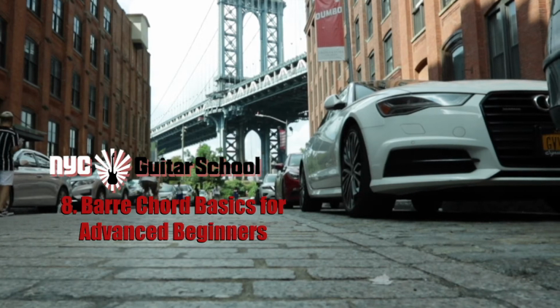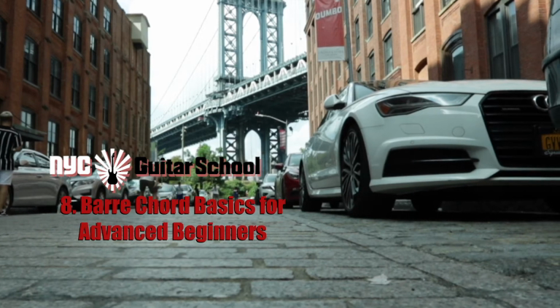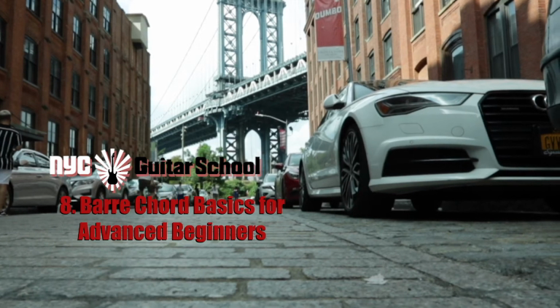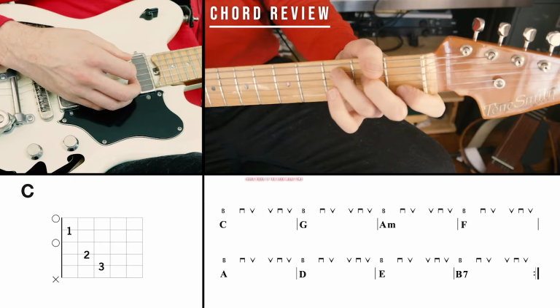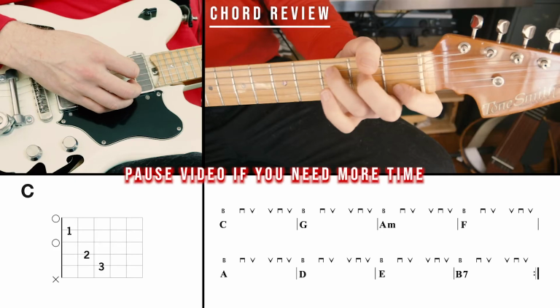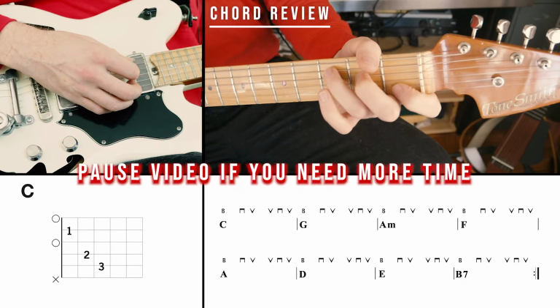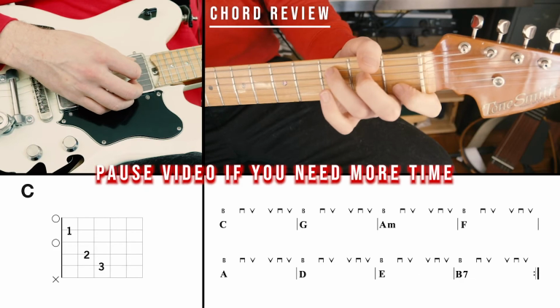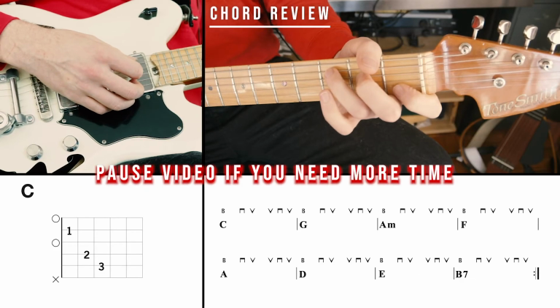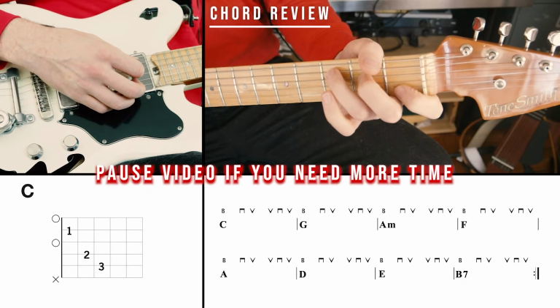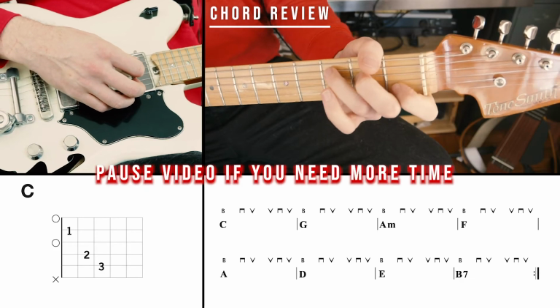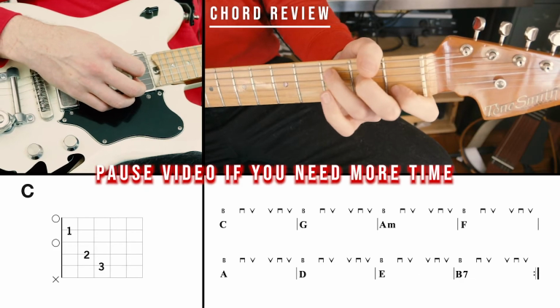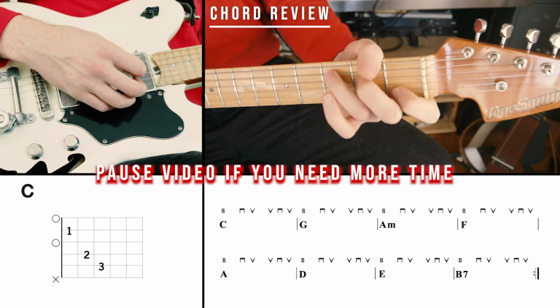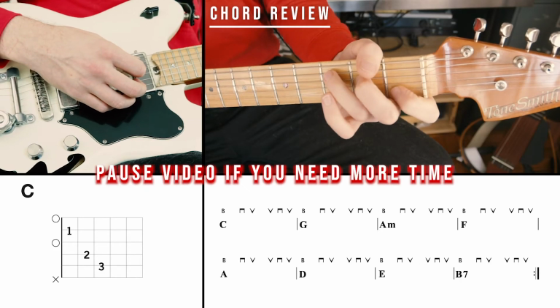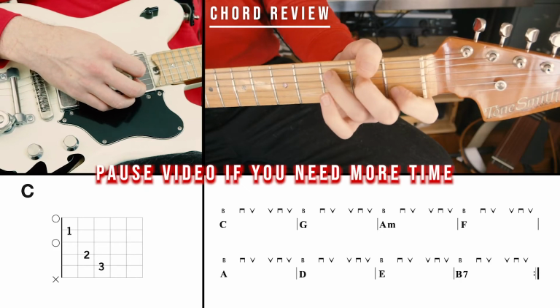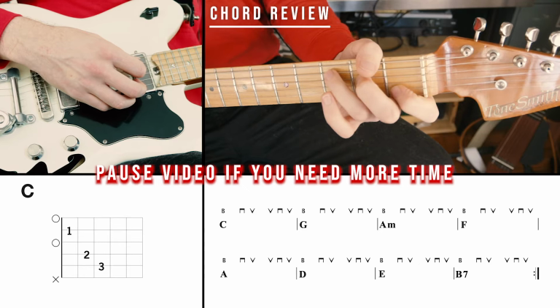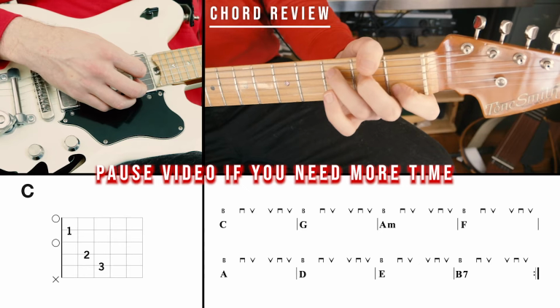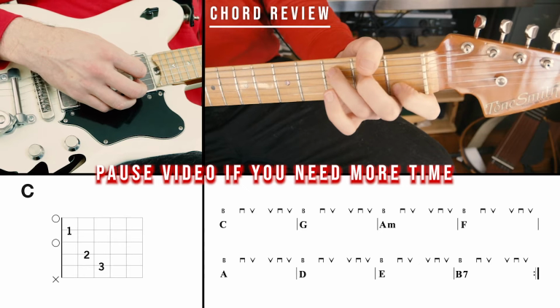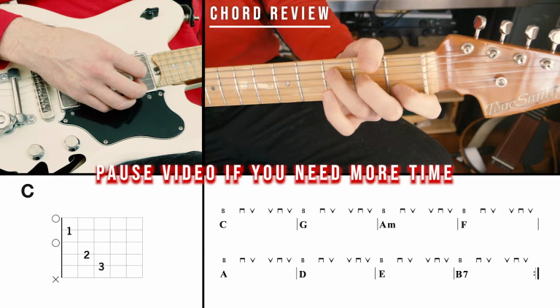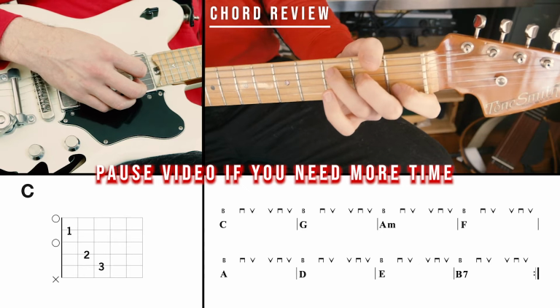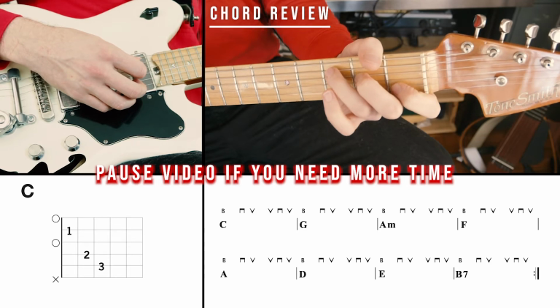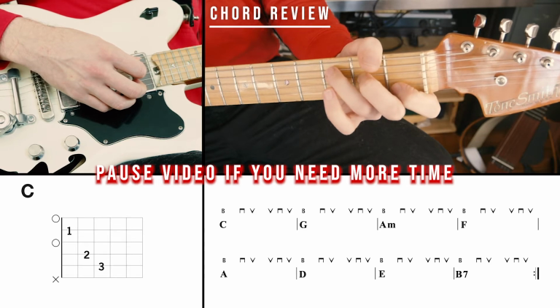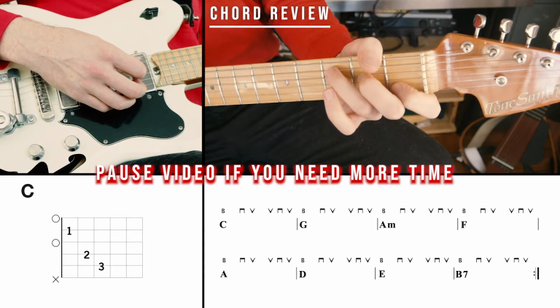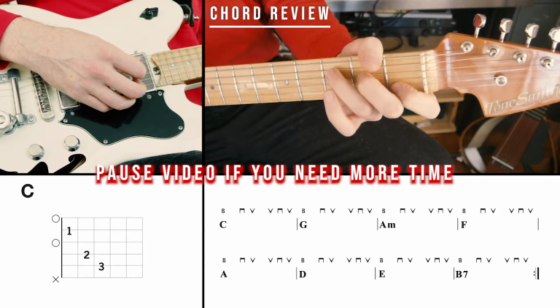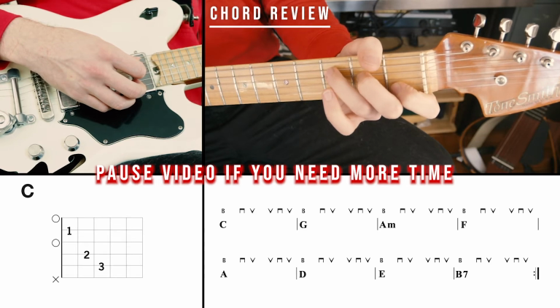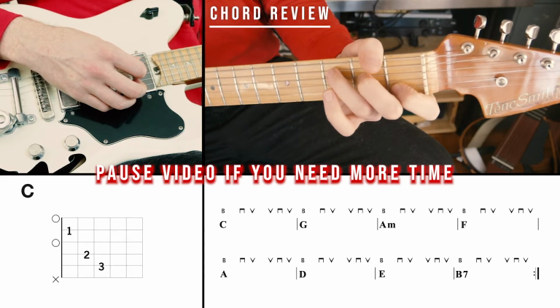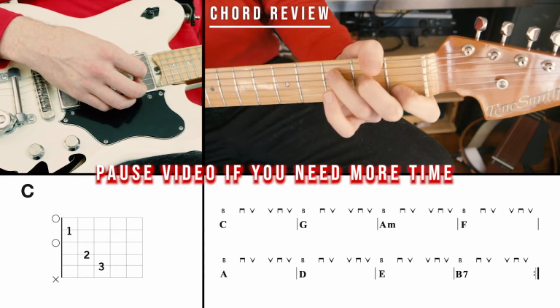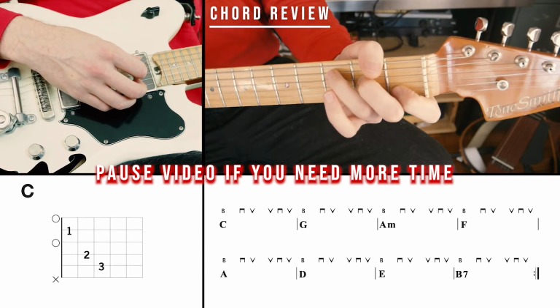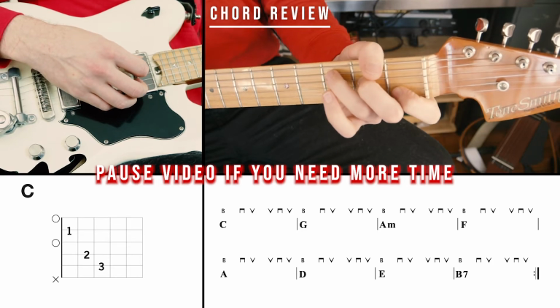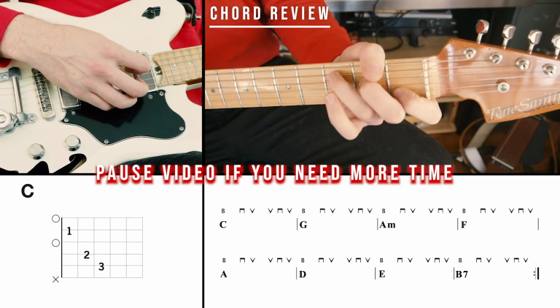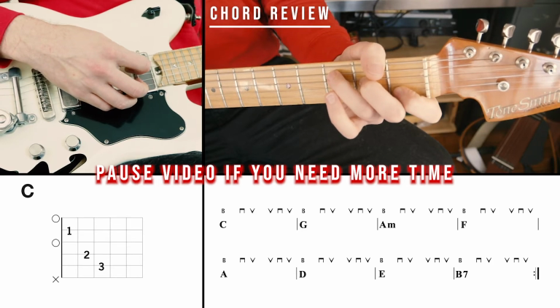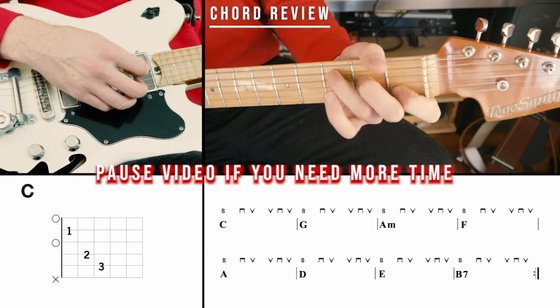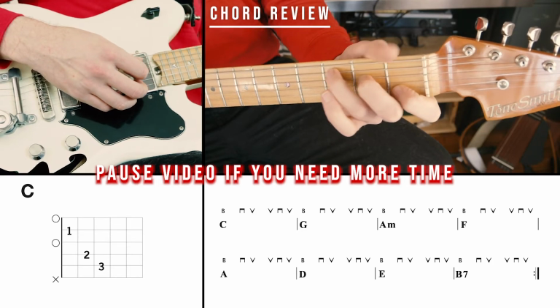First, let's do our chord review. We're going to use the Bass Best Strum to play through our chord progression two times.